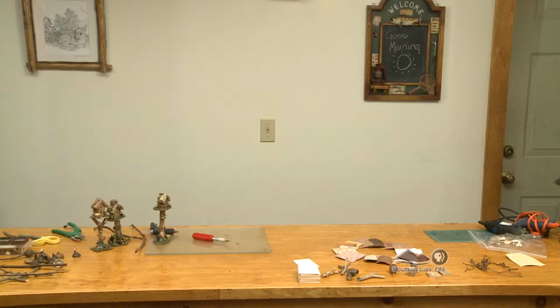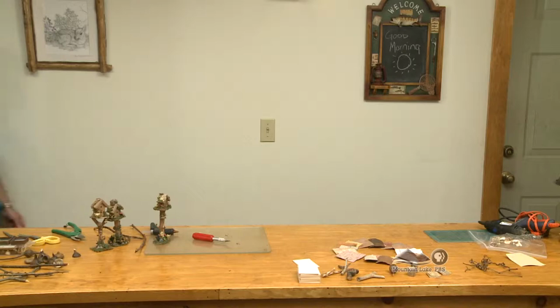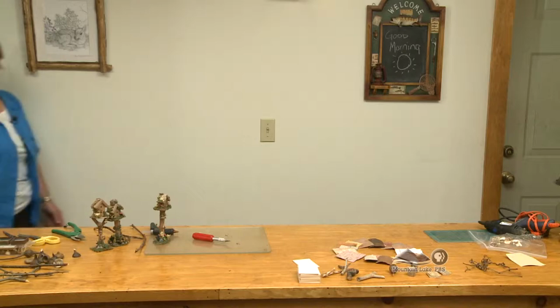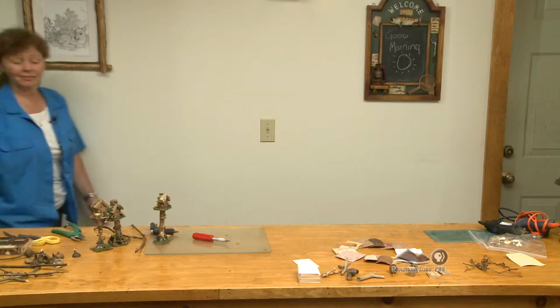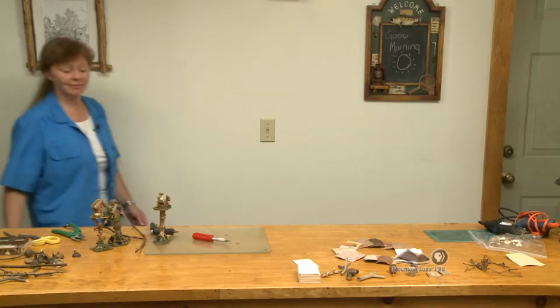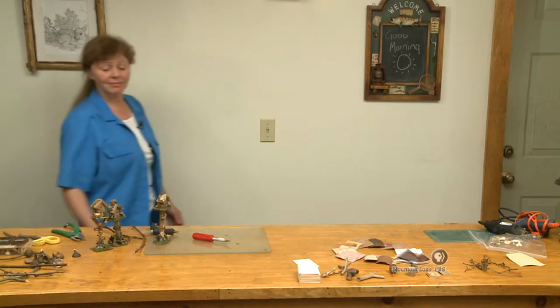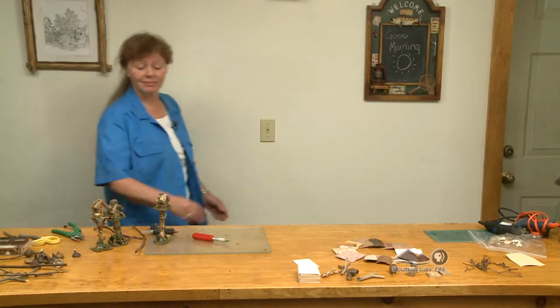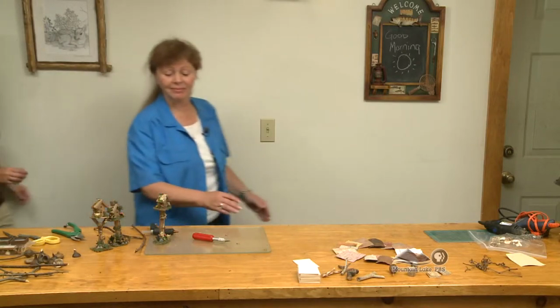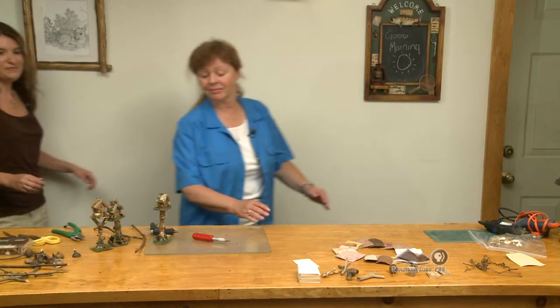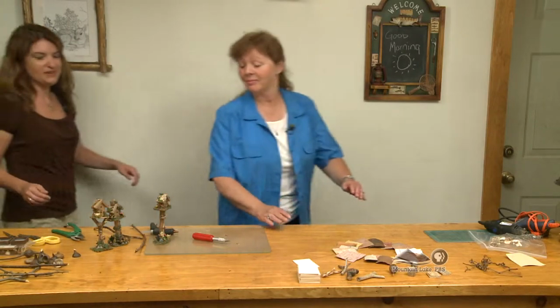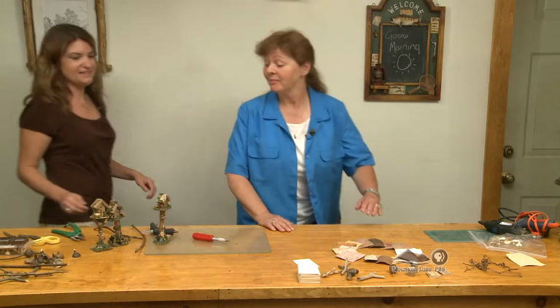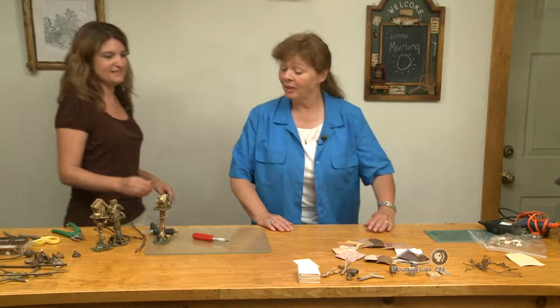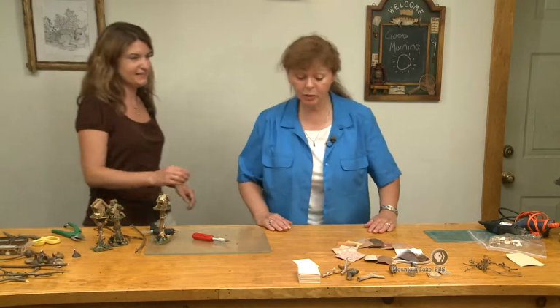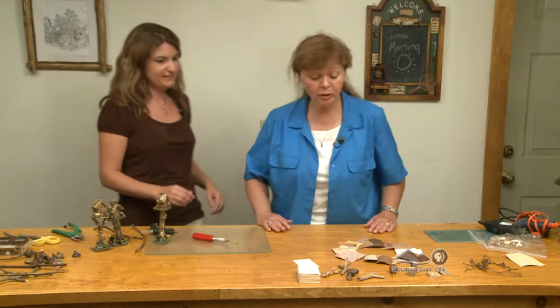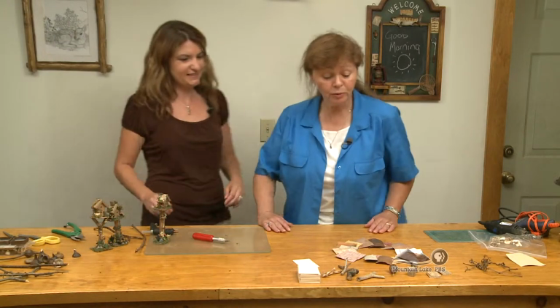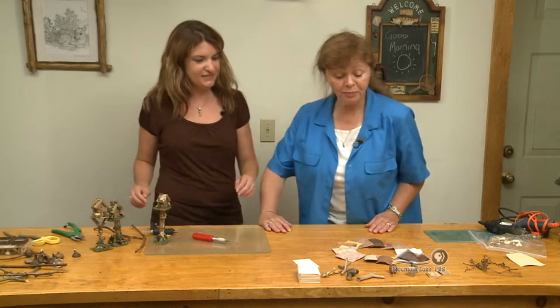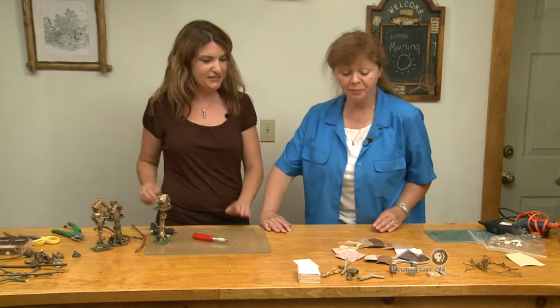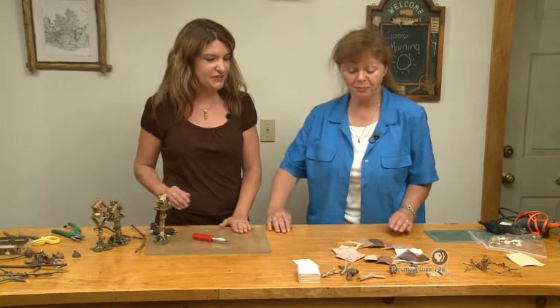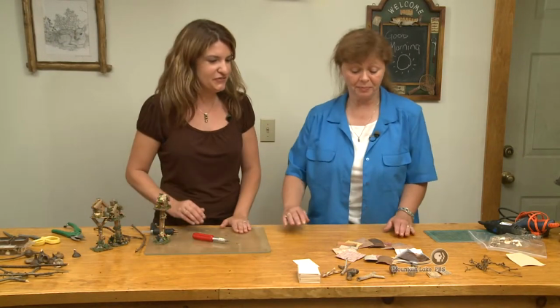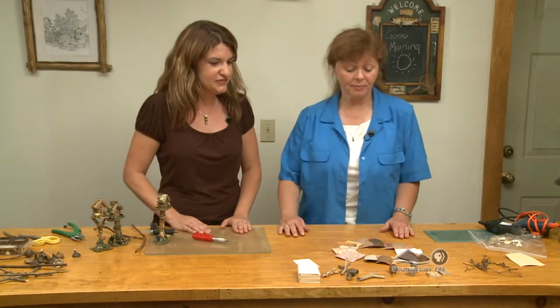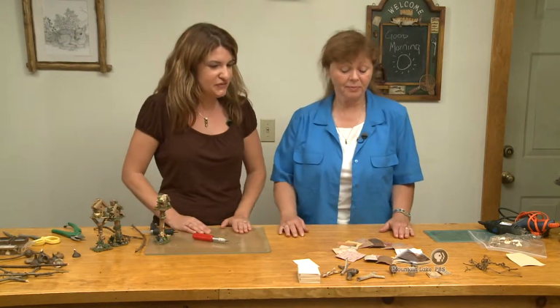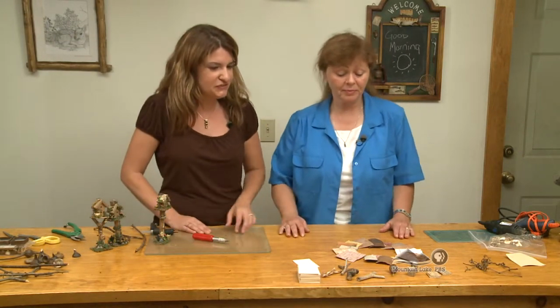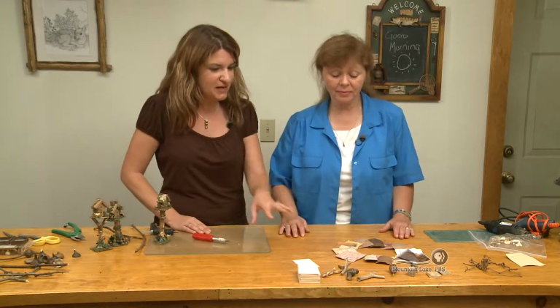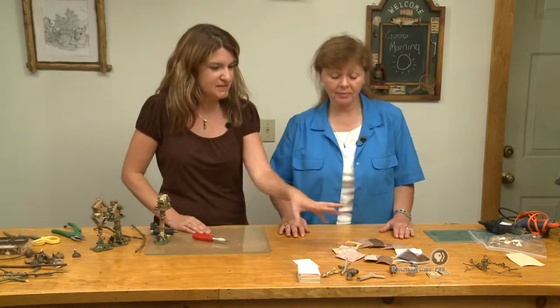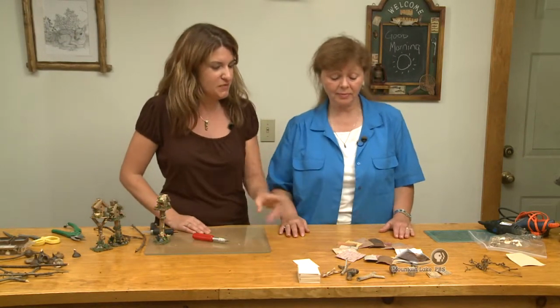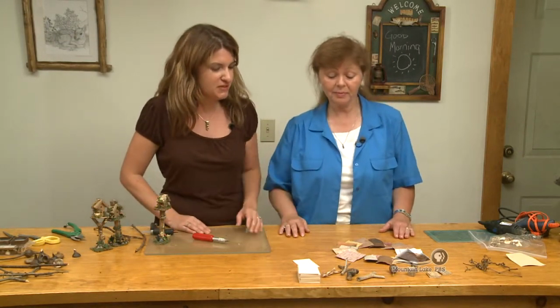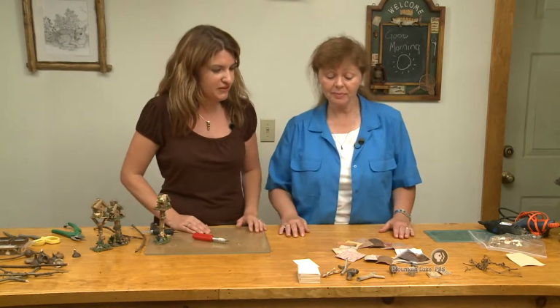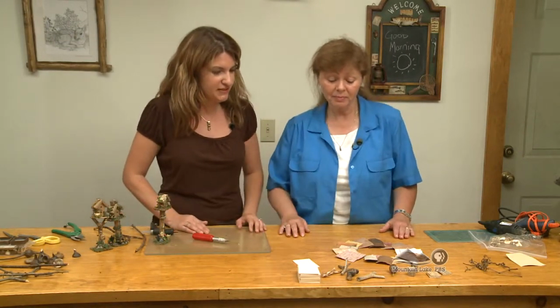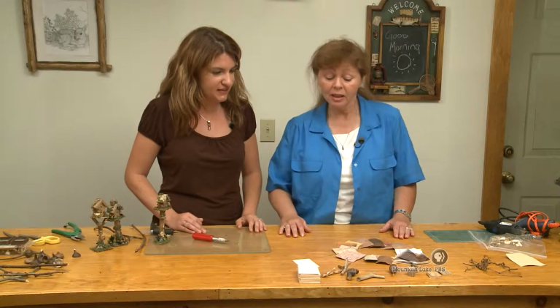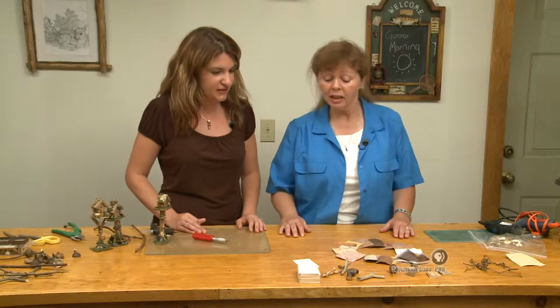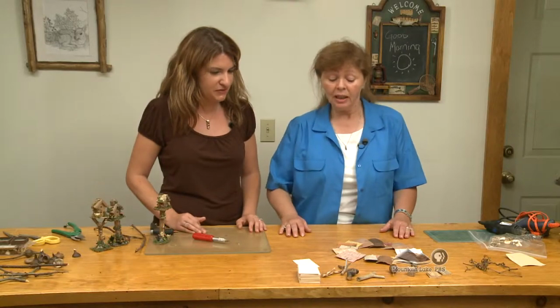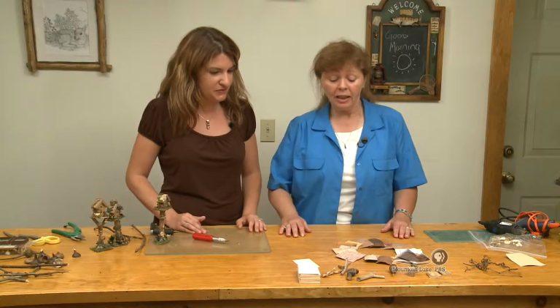Look at this, you have it all set up for us. Yes we do. Good for you. So talk about some of the materials here that you use.